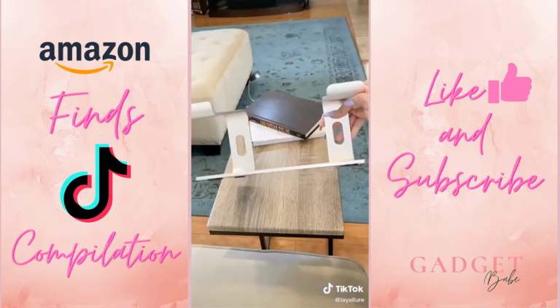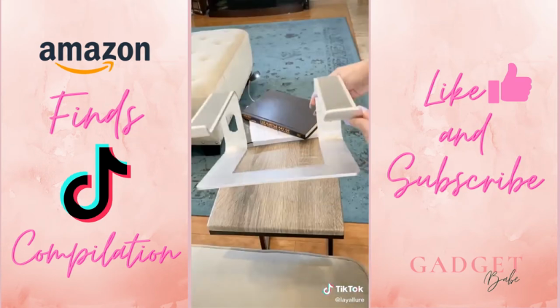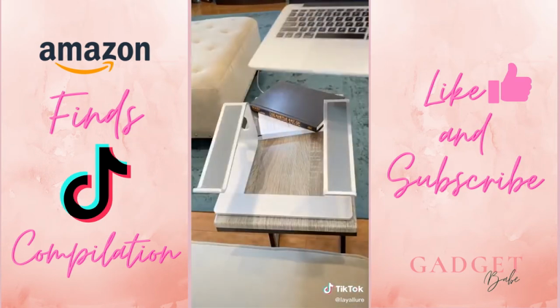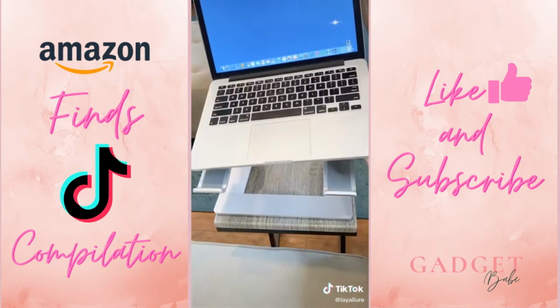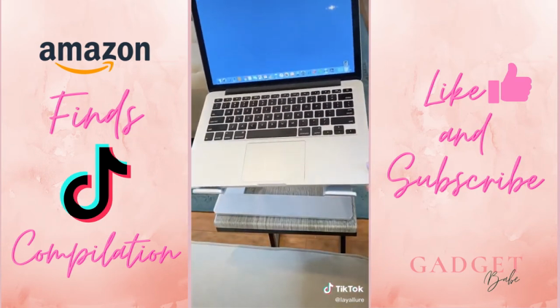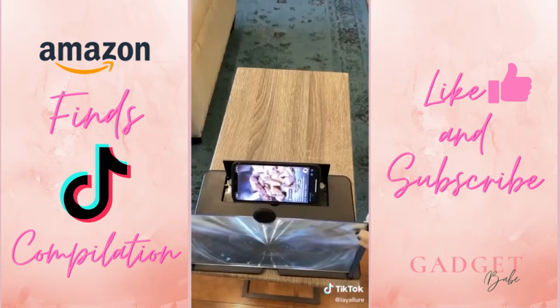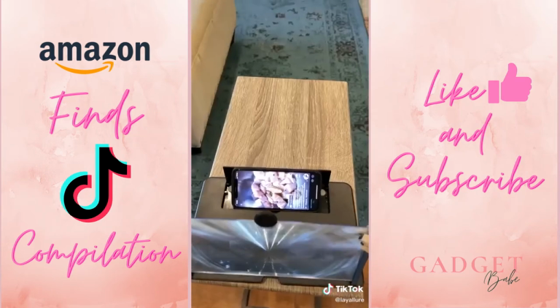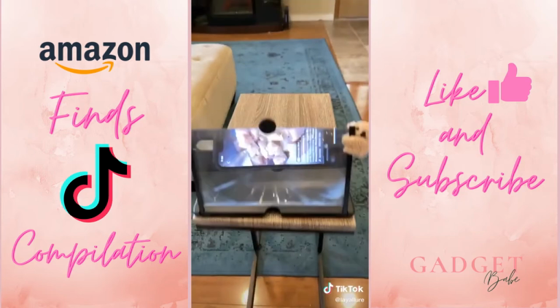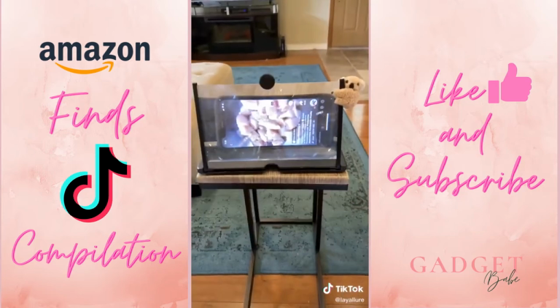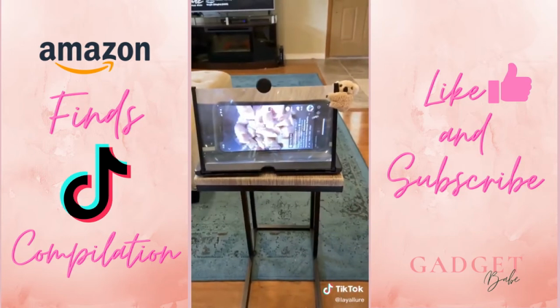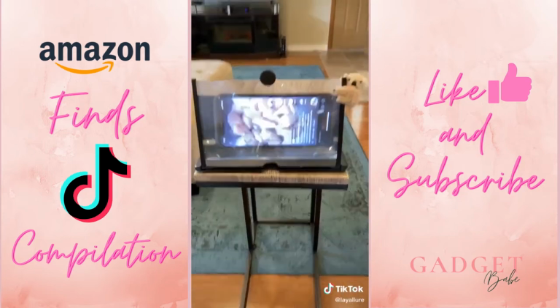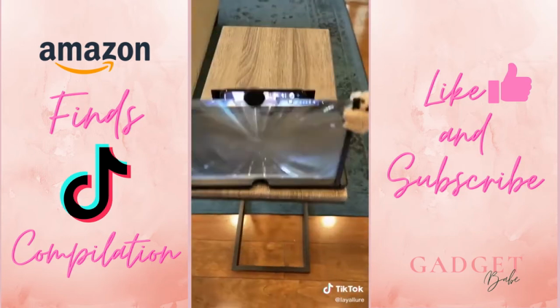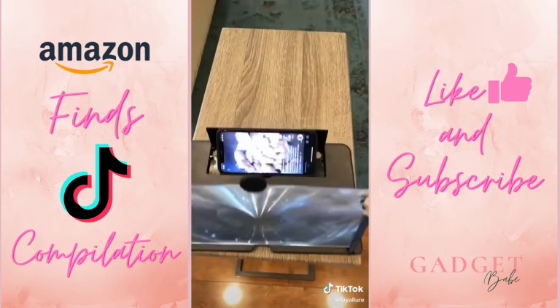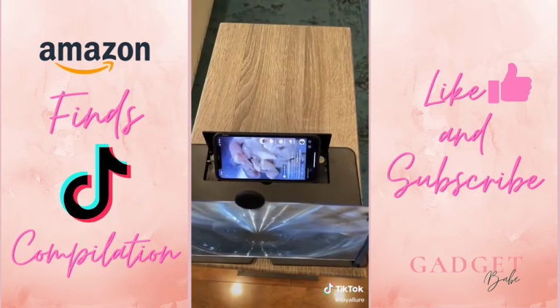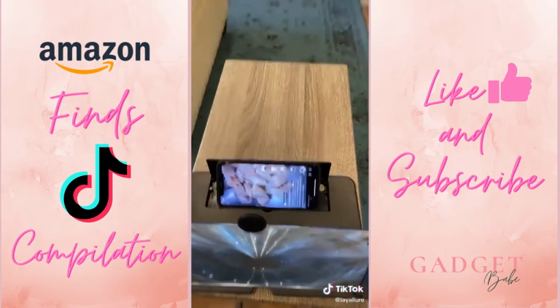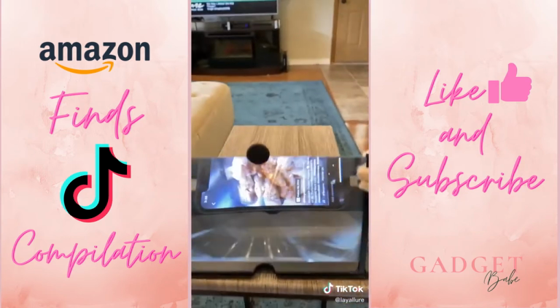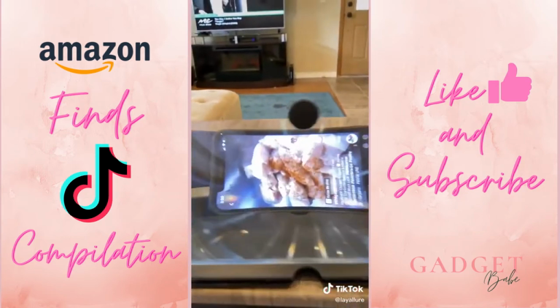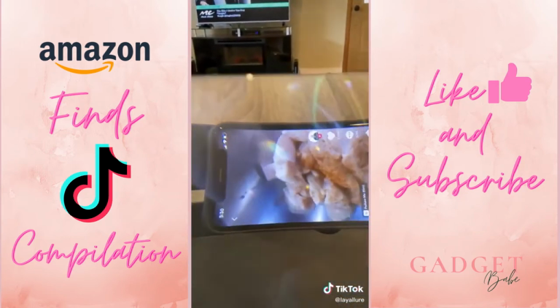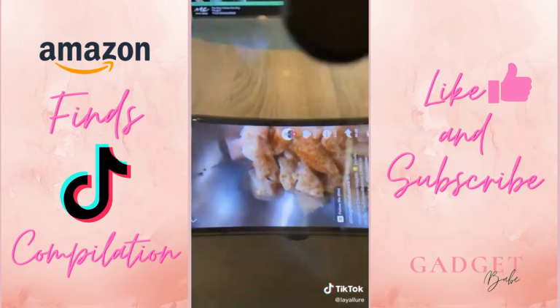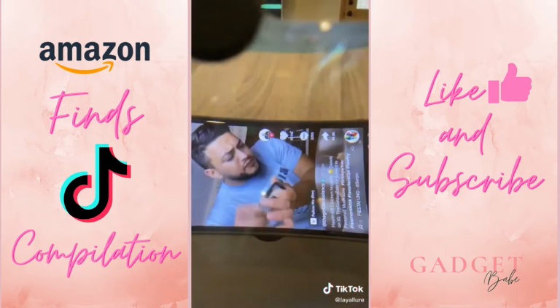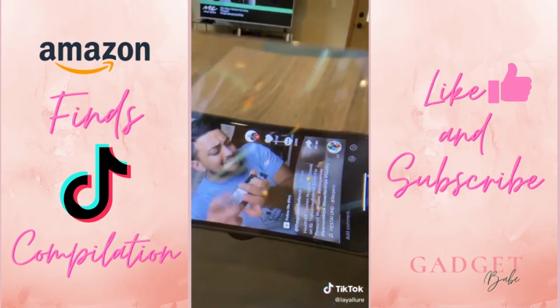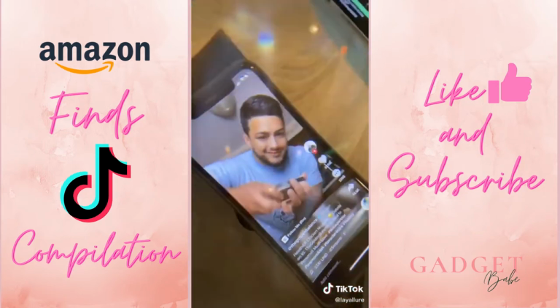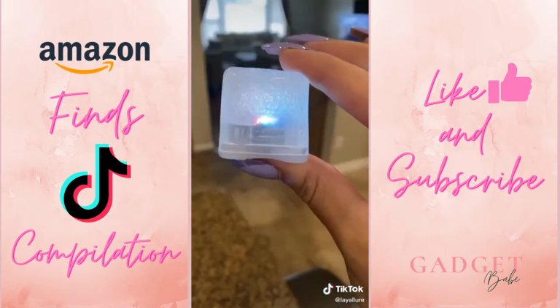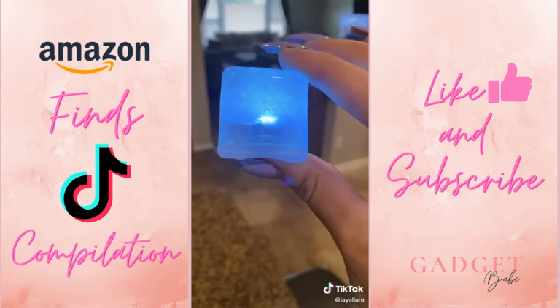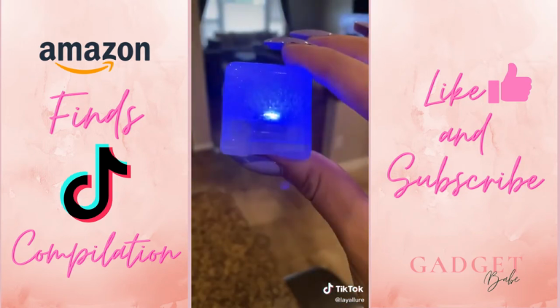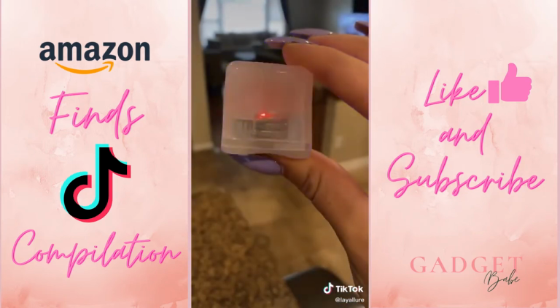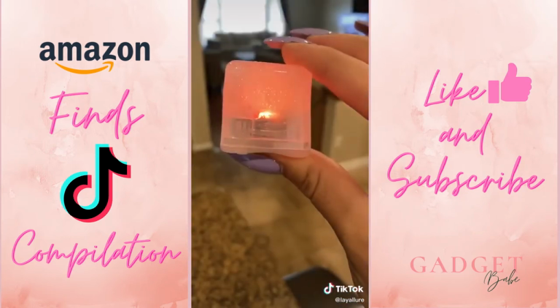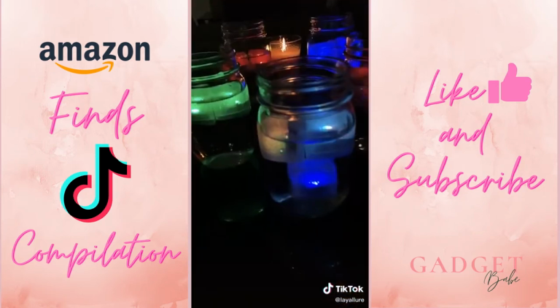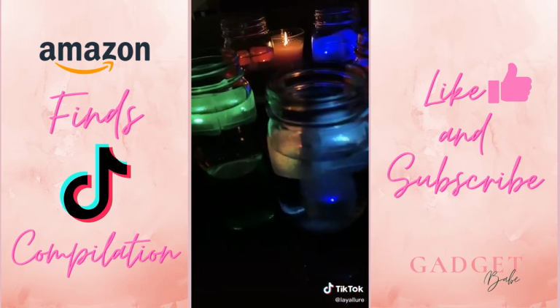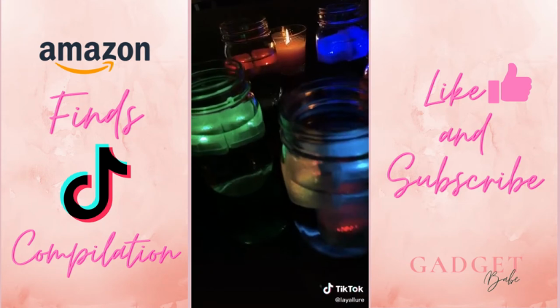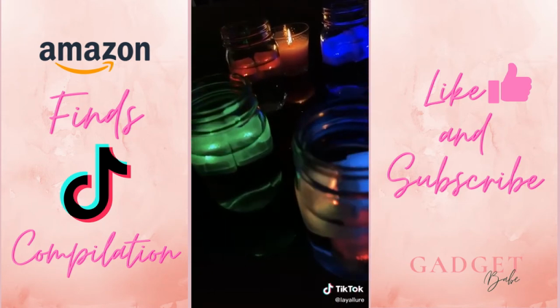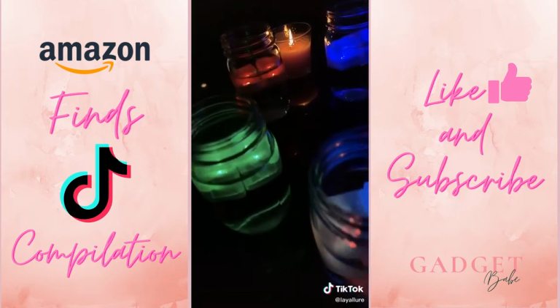This laptop stand for elevation. This screen magnifier is awesome, especially for those who need glasses. These LED ice cubes to elevate your drink.